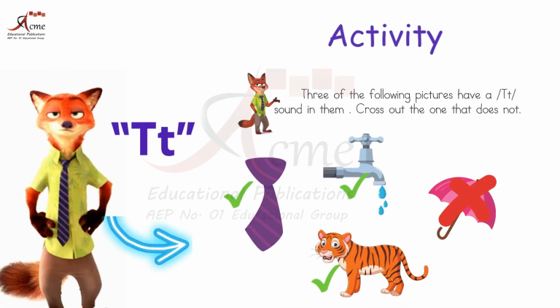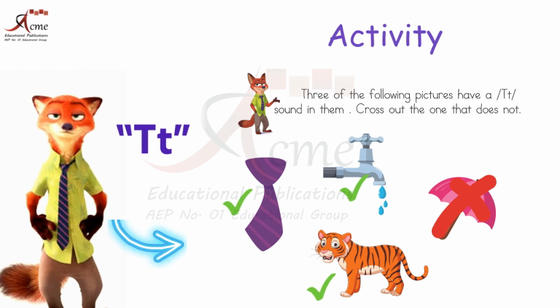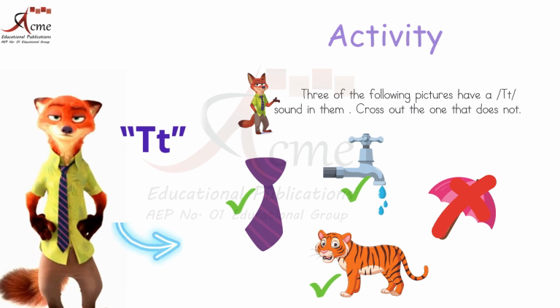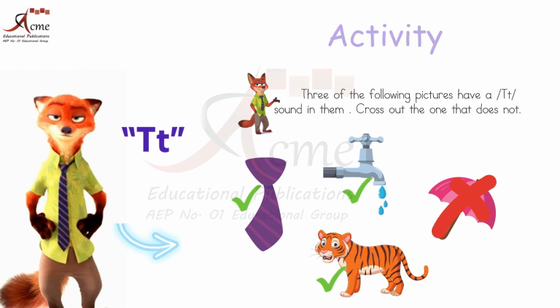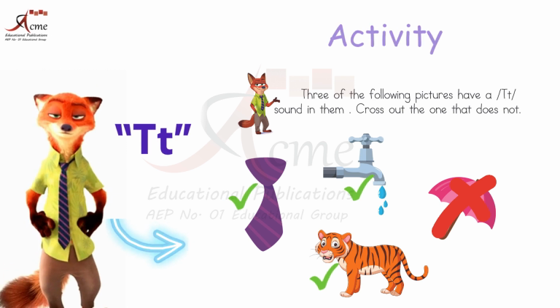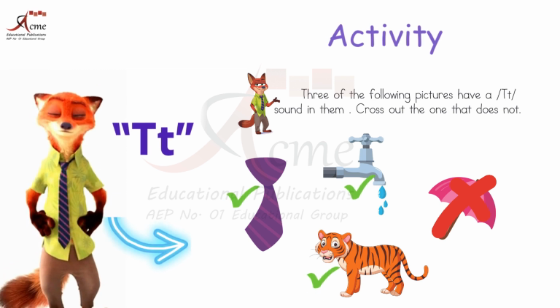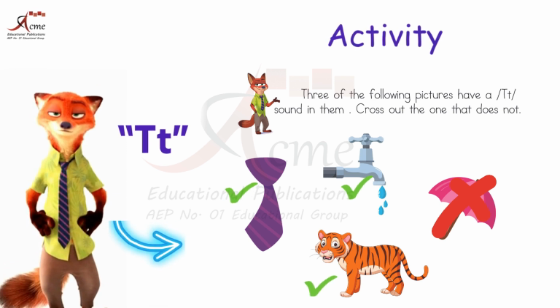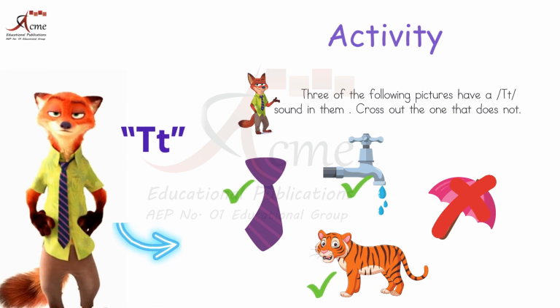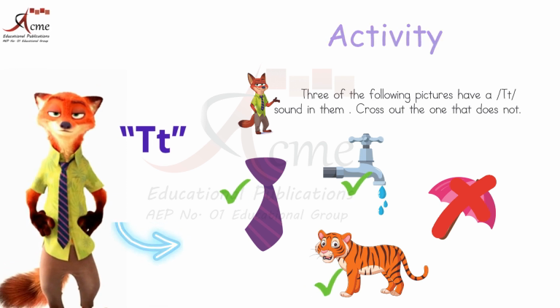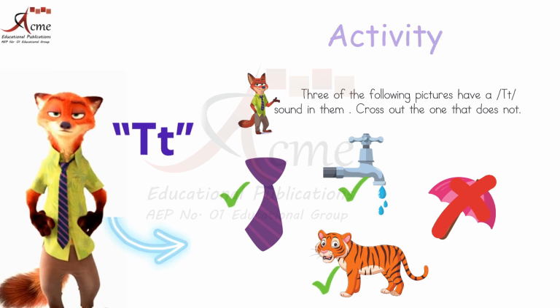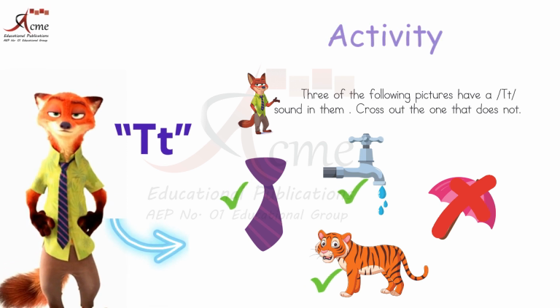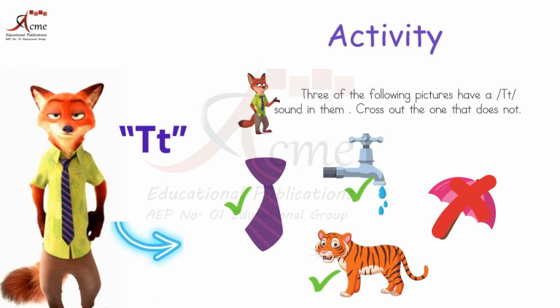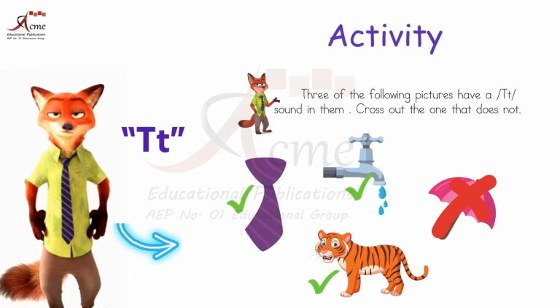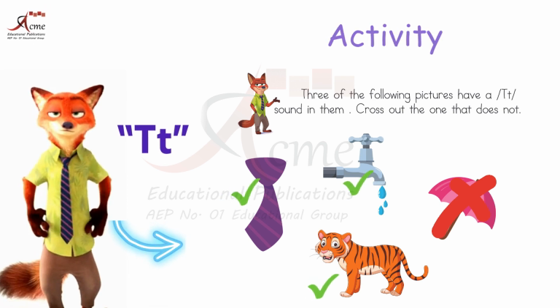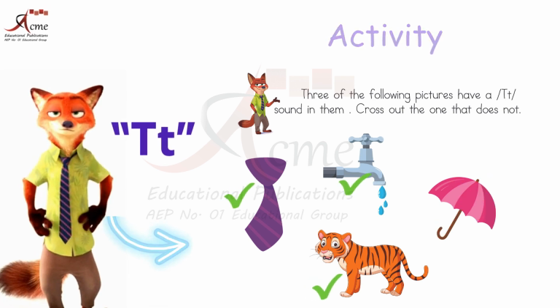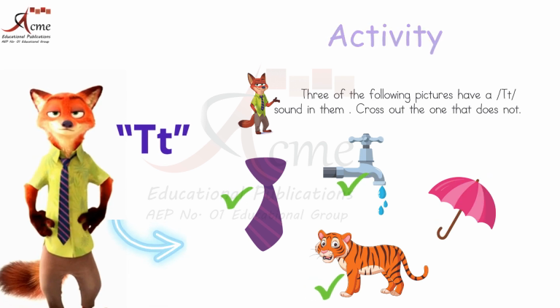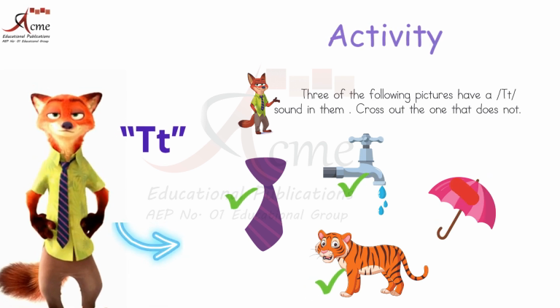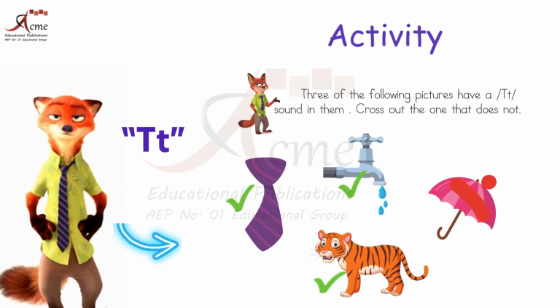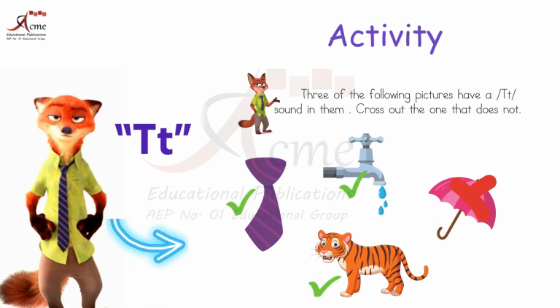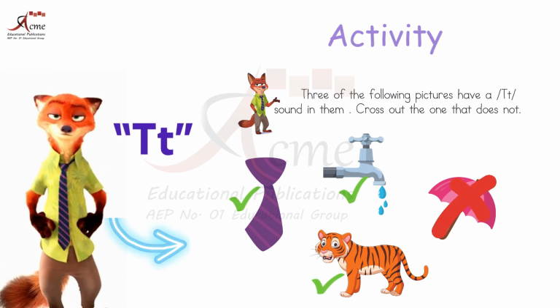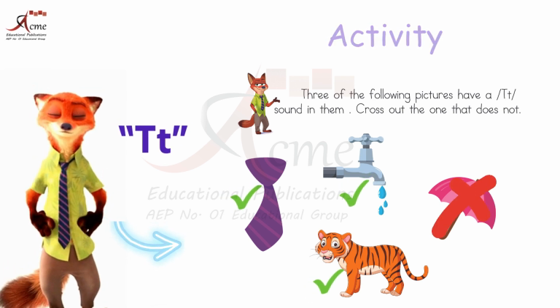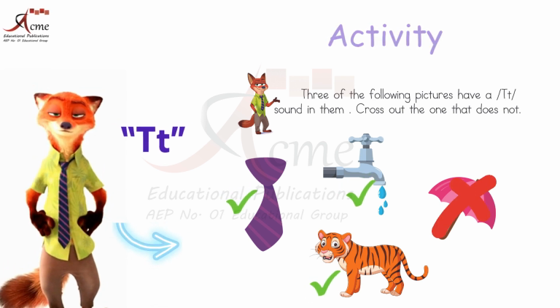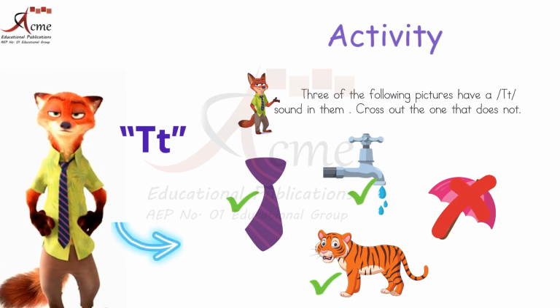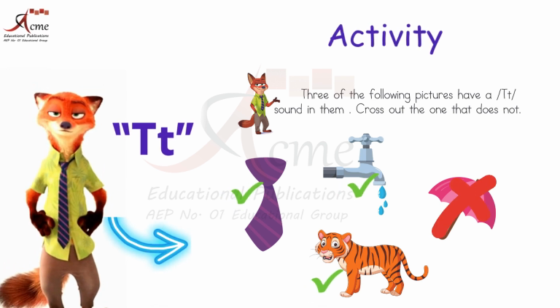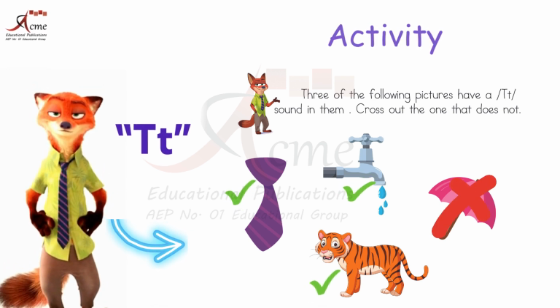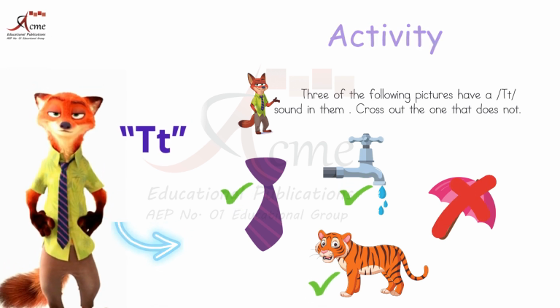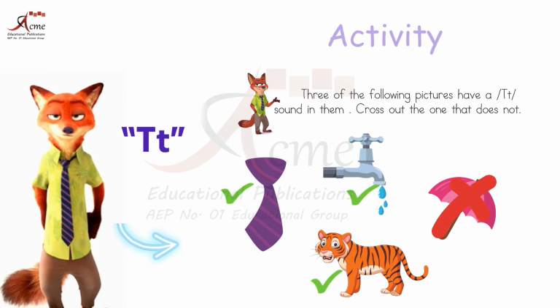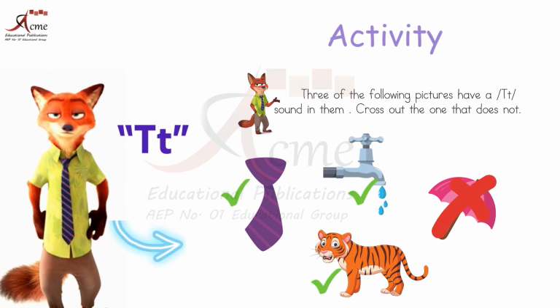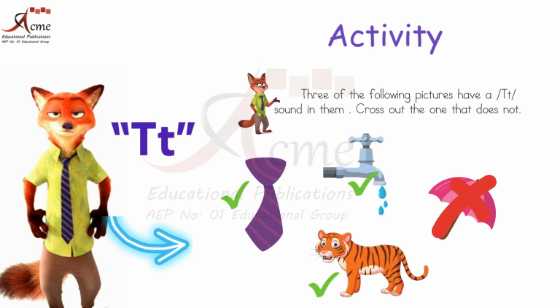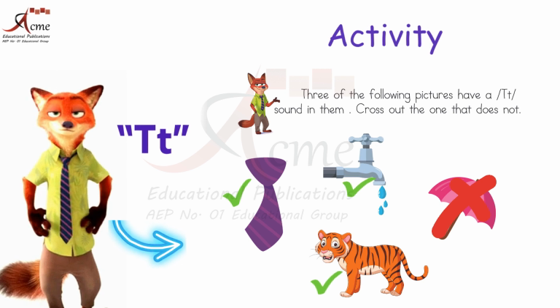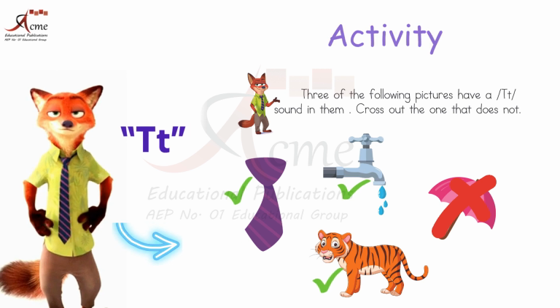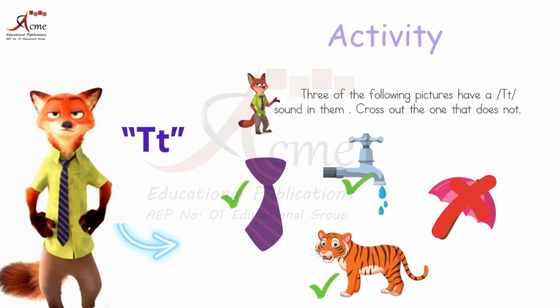Don't forget to cross out the one picture that doesn't have a beginning T sound, like umbrella.